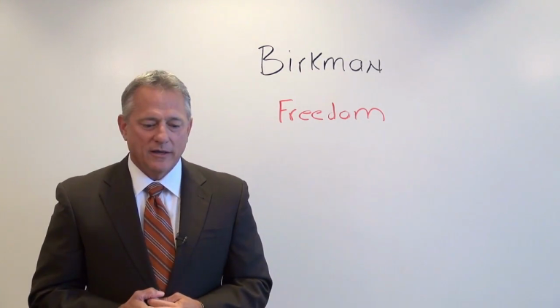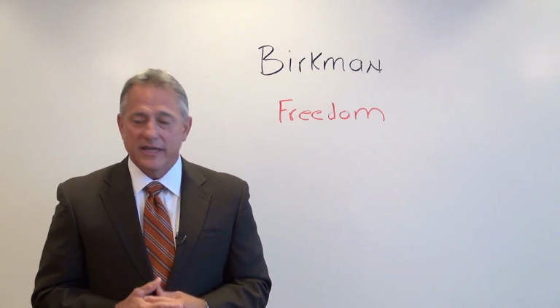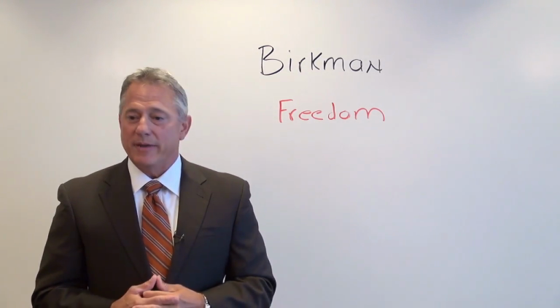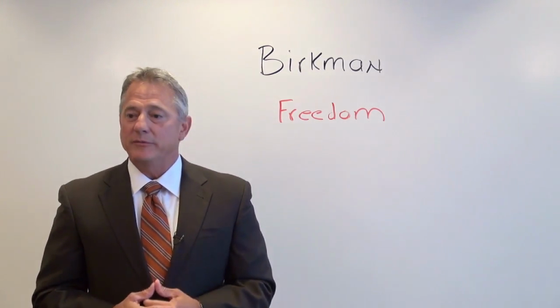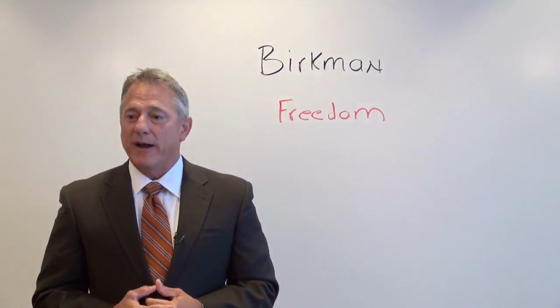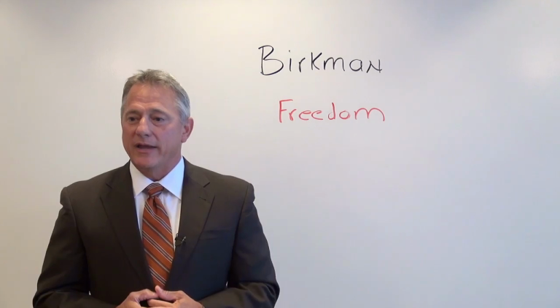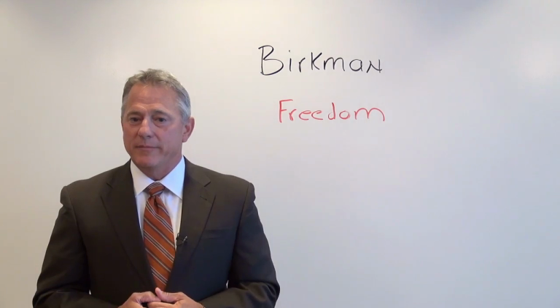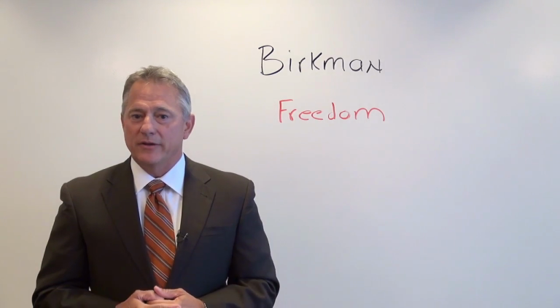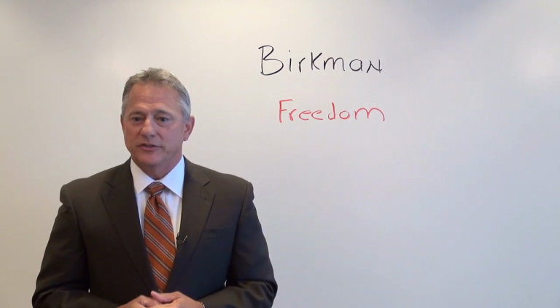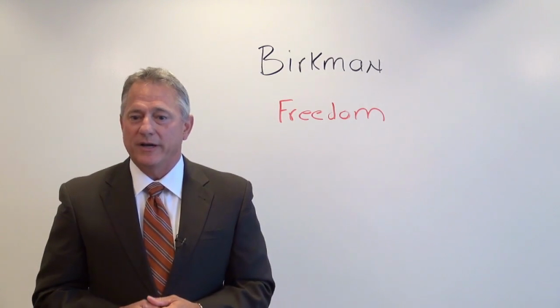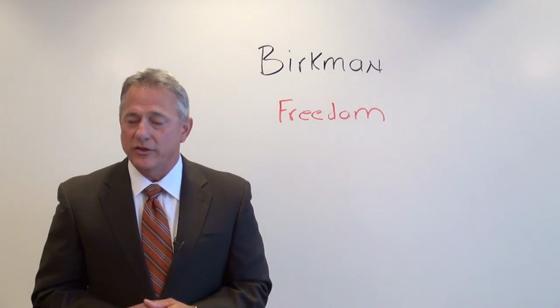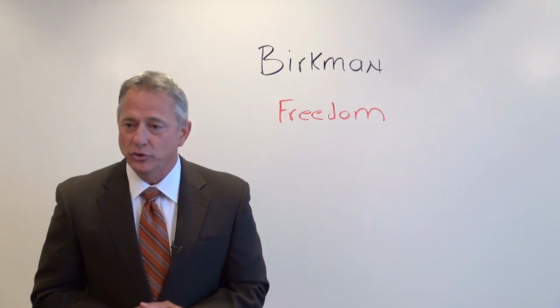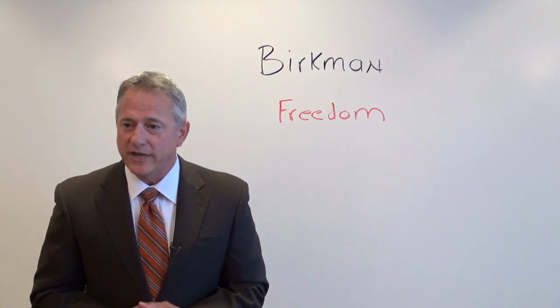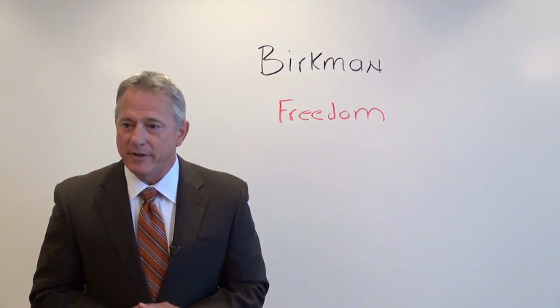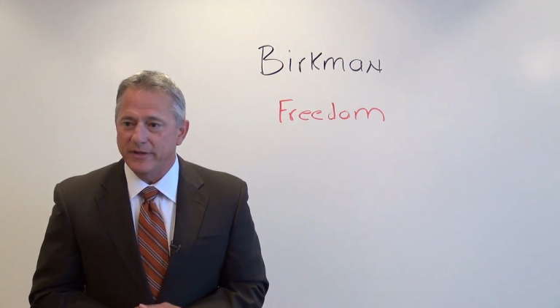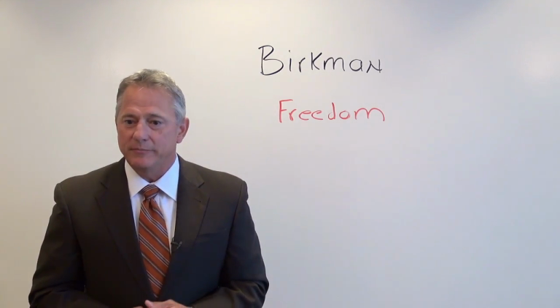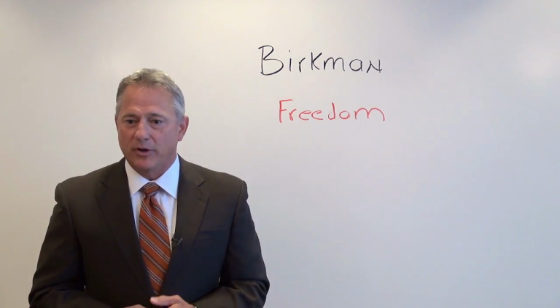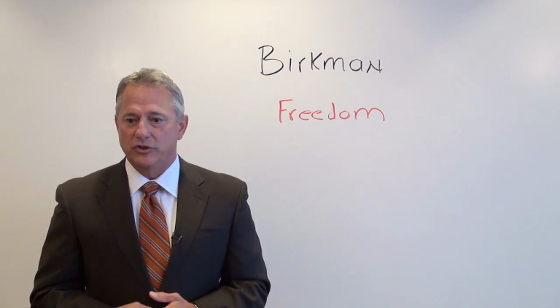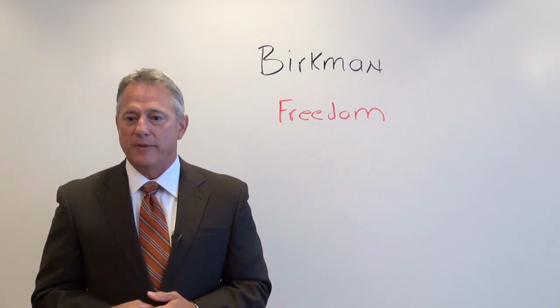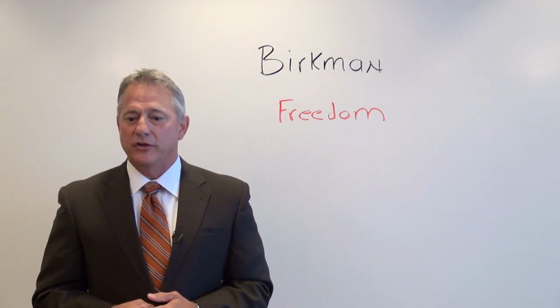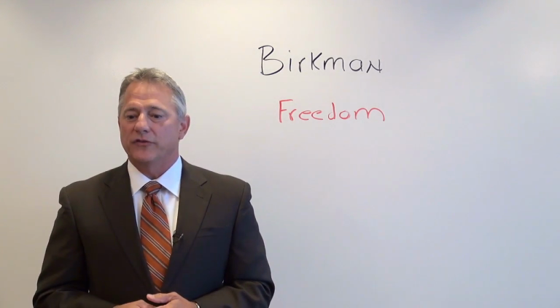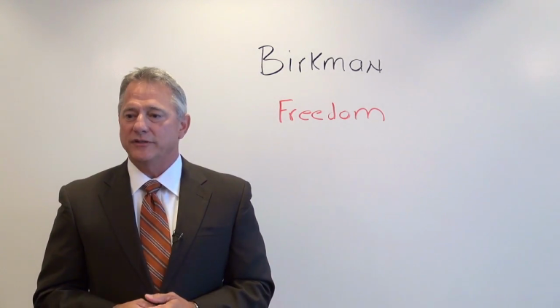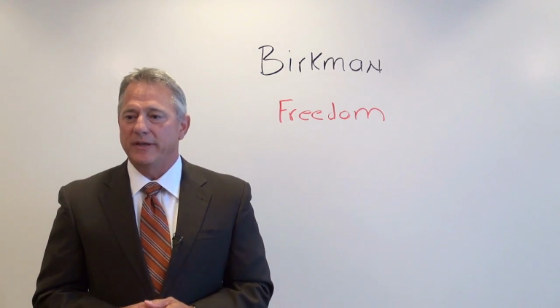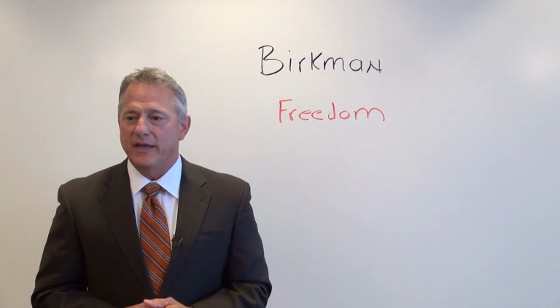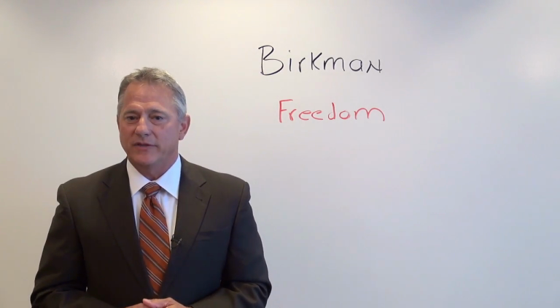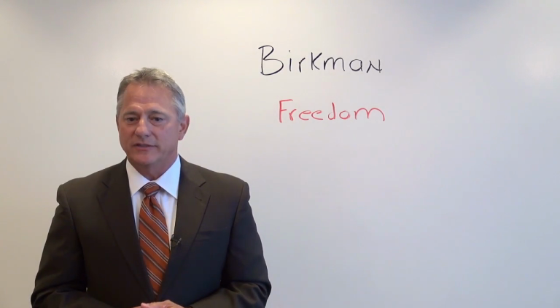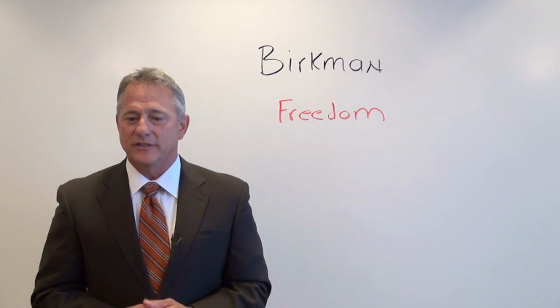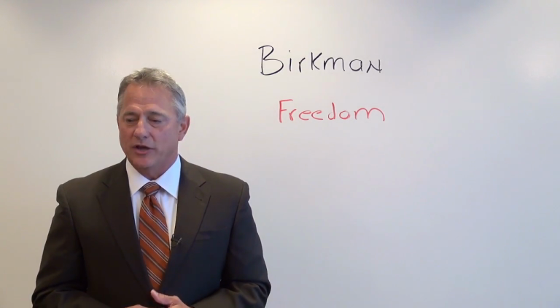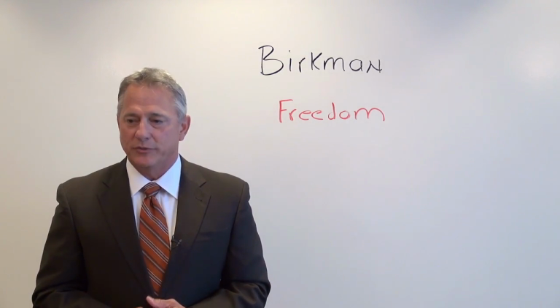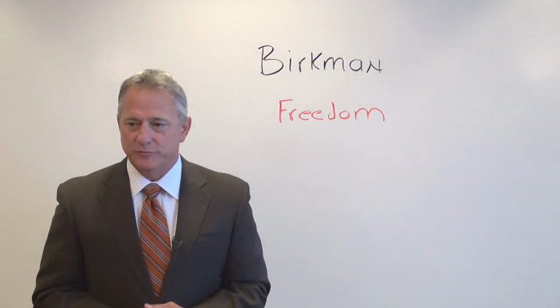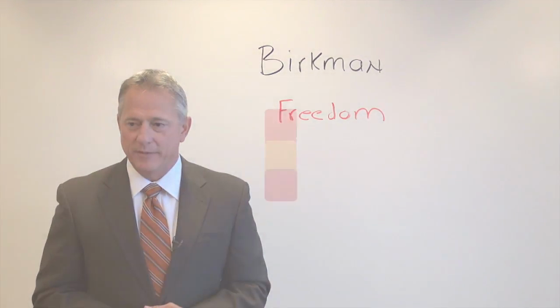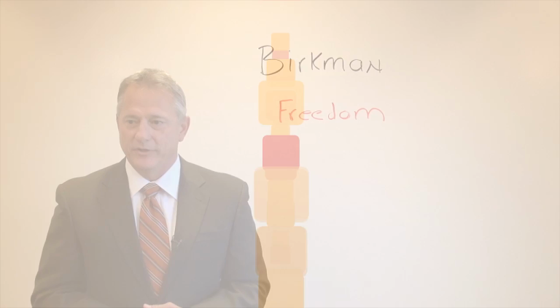Again, my name is Byron Hebert. This has been another Tool Time Update brought to you by your friends at PKF Texas and the Entrepreneur's Playbook.